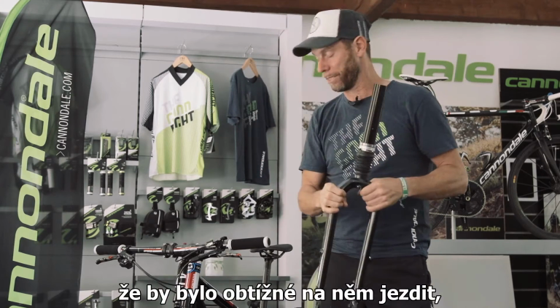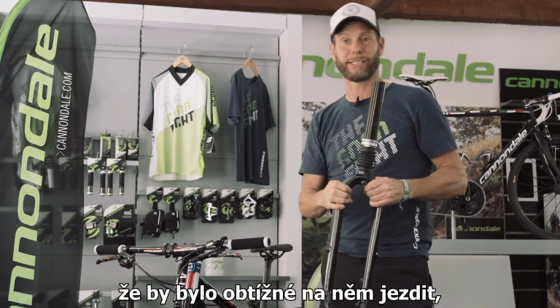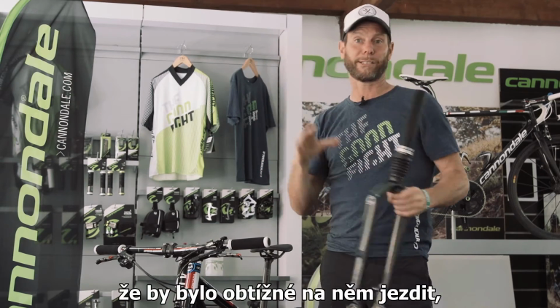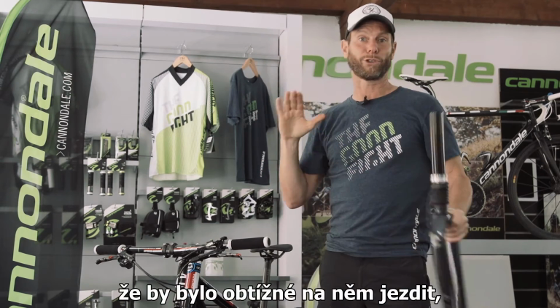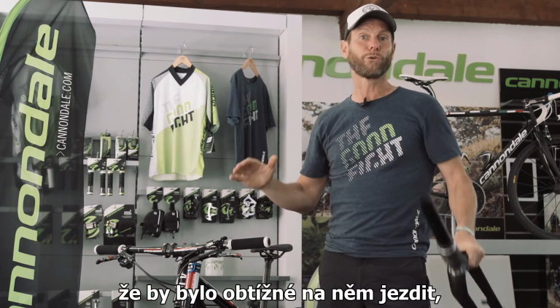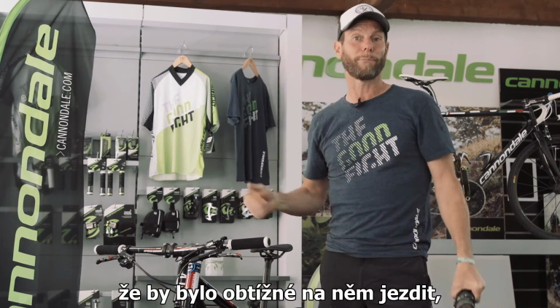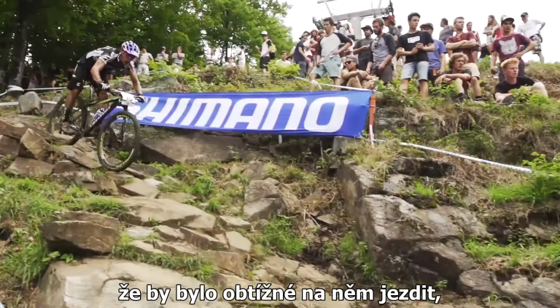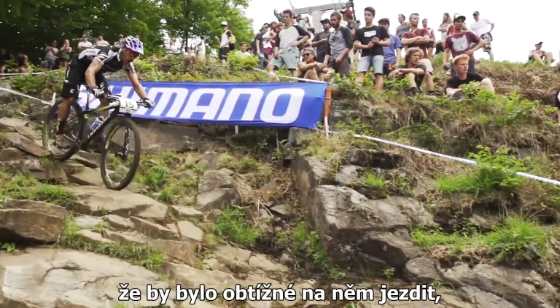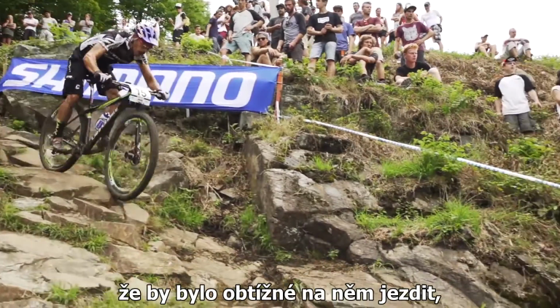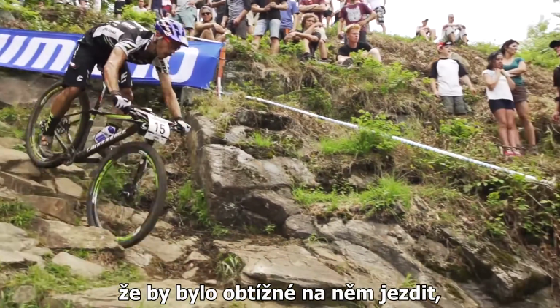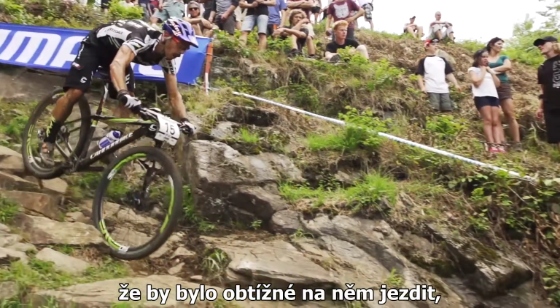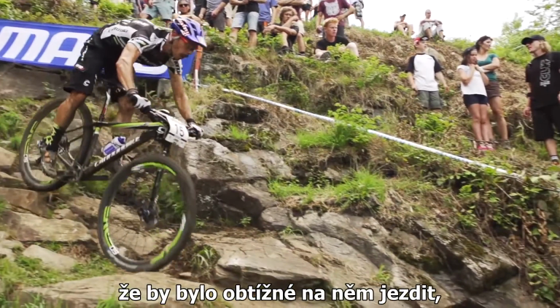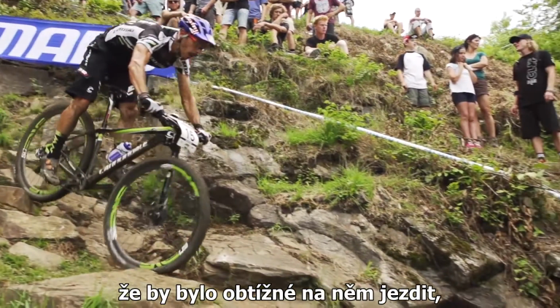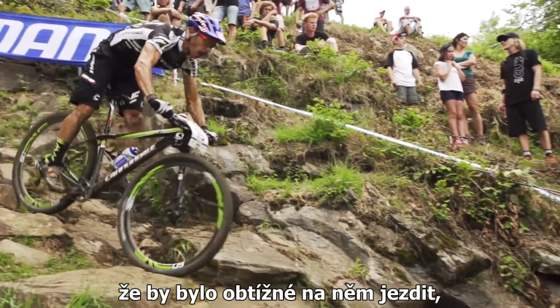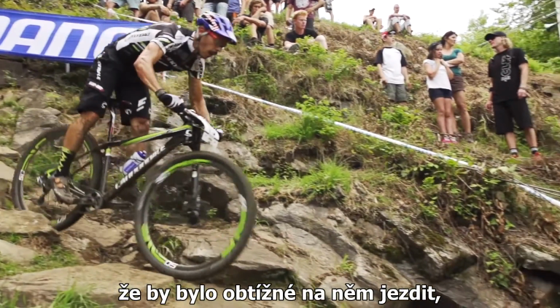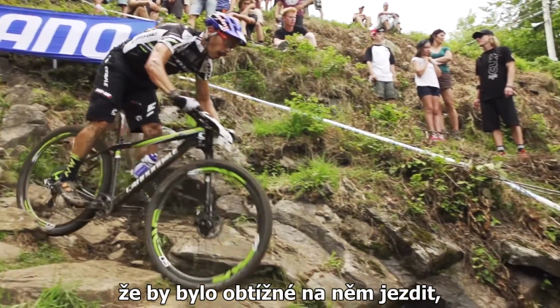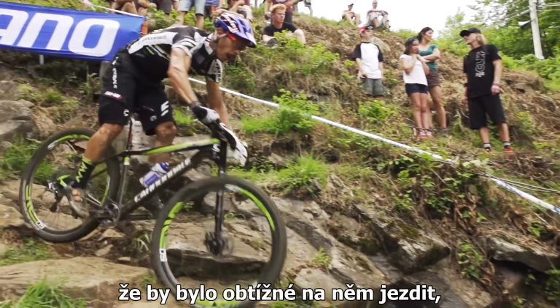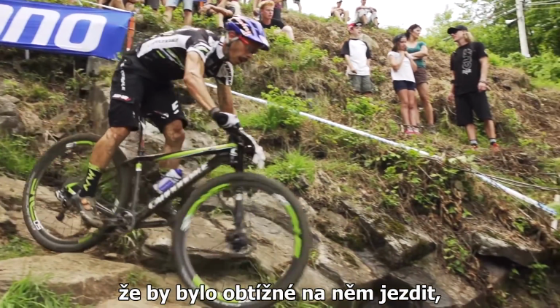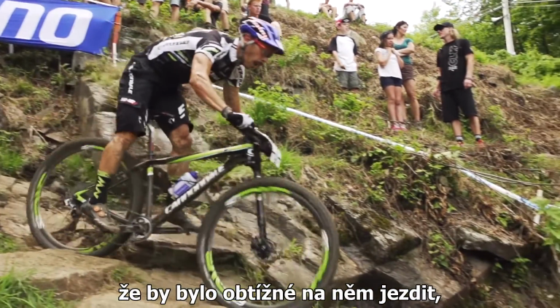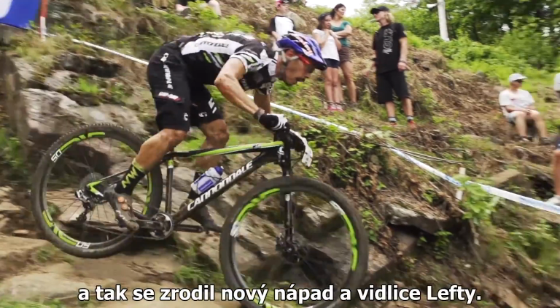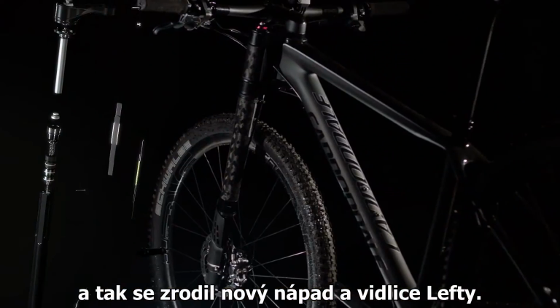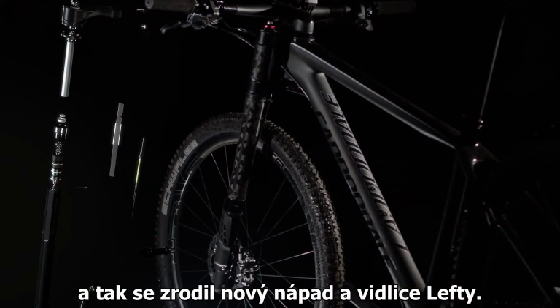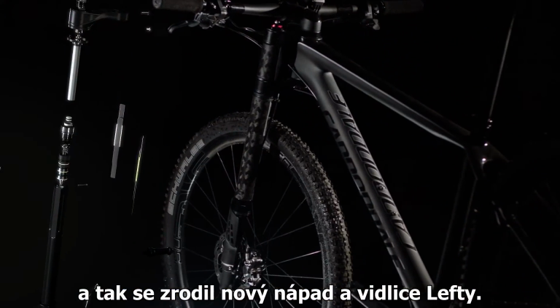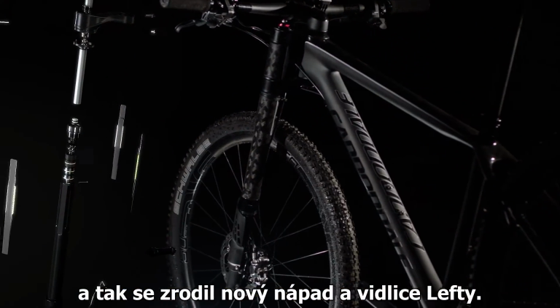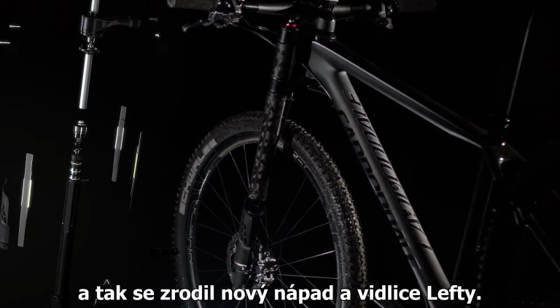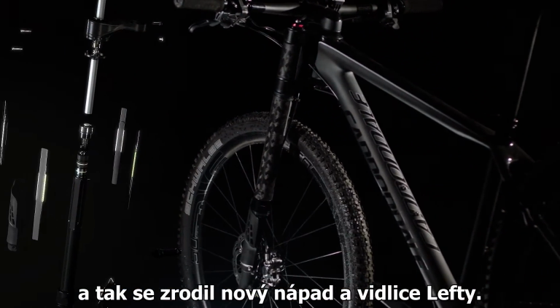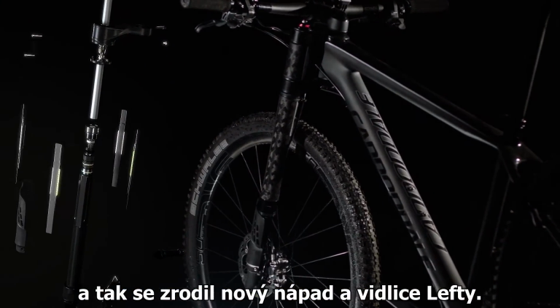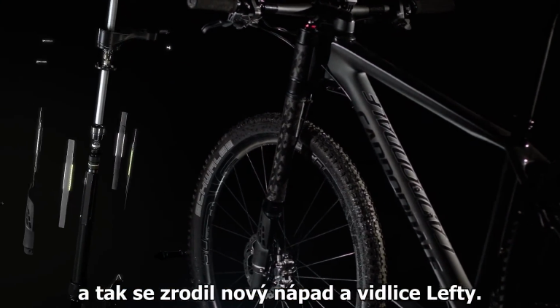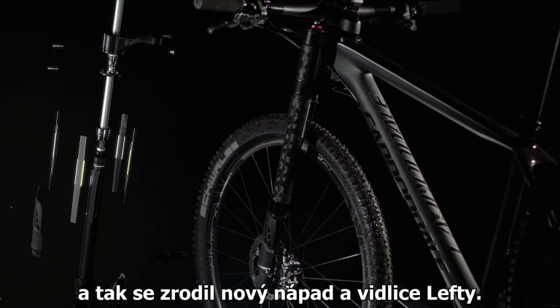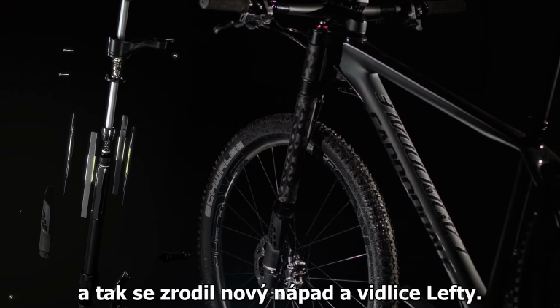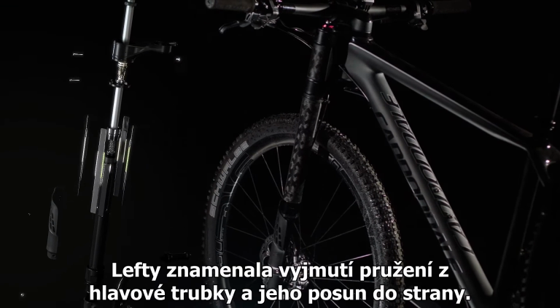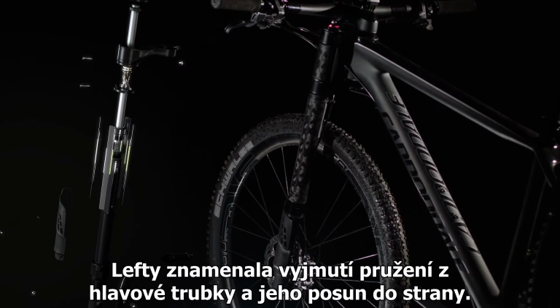Since this would screw up the geometry of the bike completely and make it very difficult to ride, we had to come up with another idea — and basically, Lefty was born.